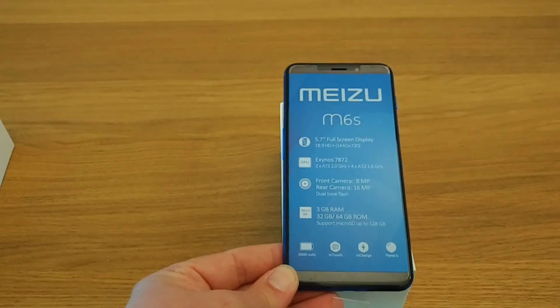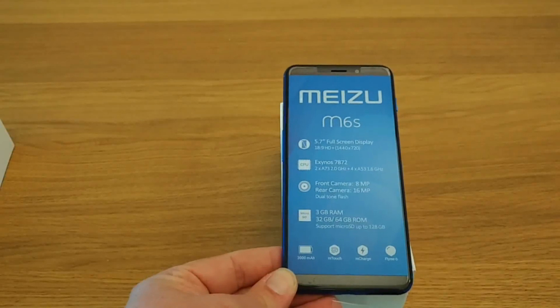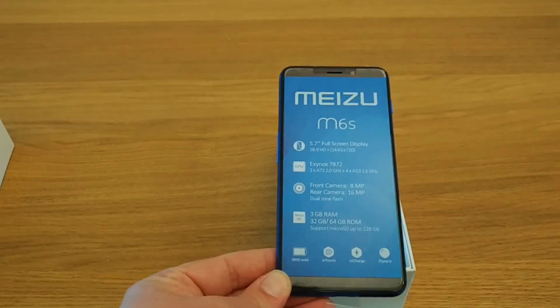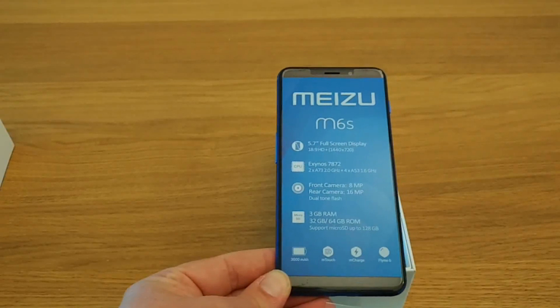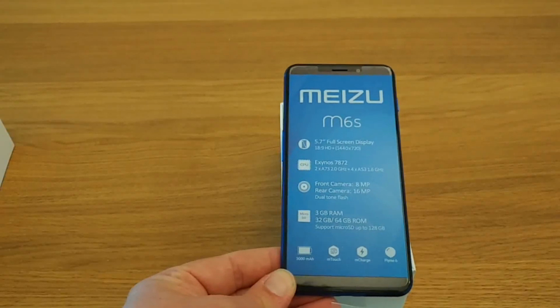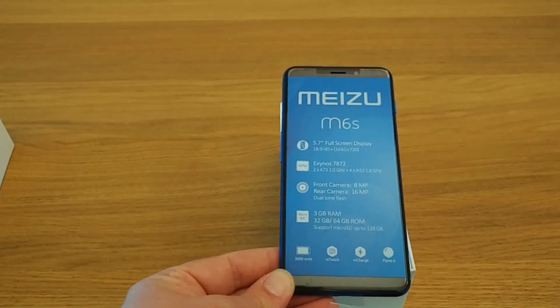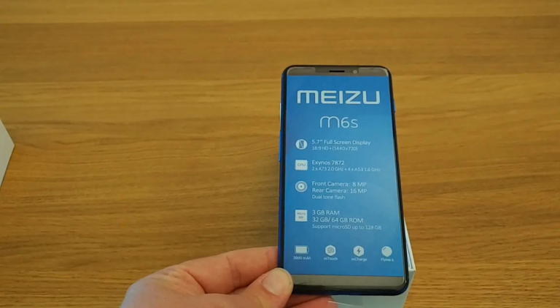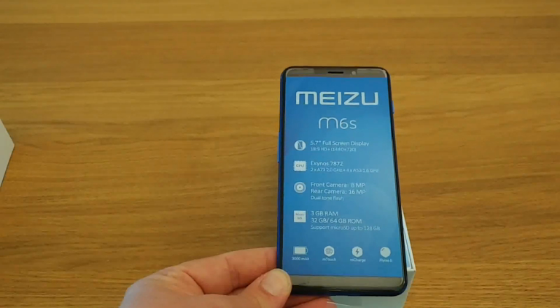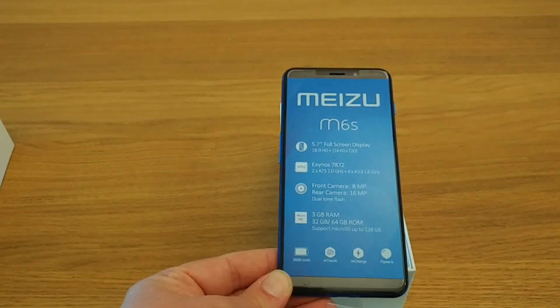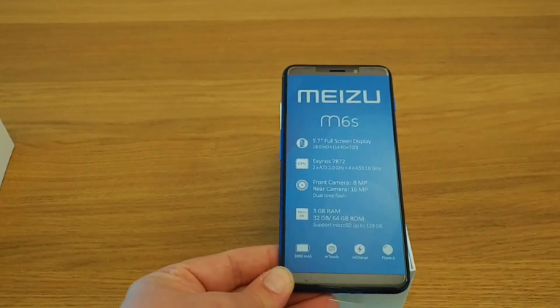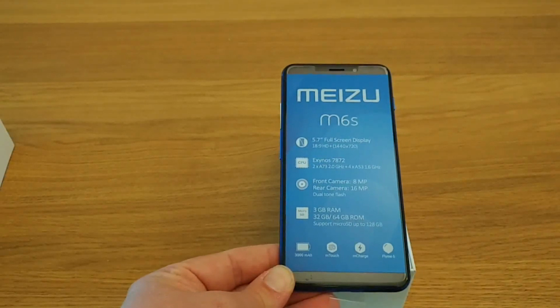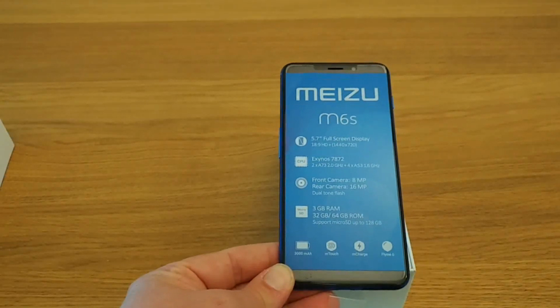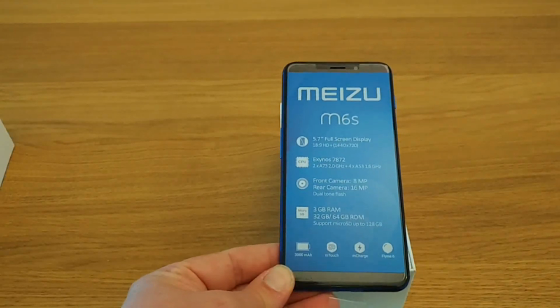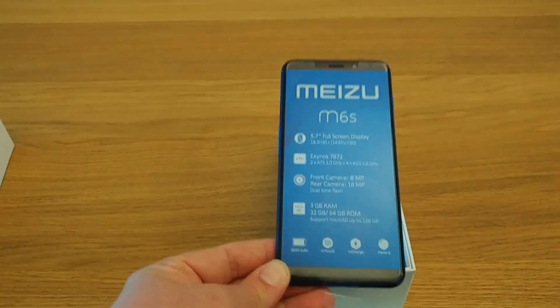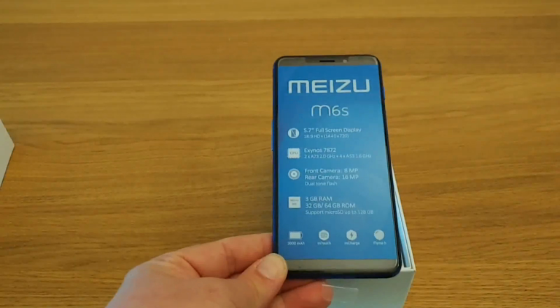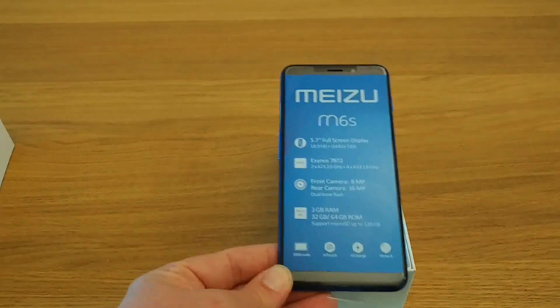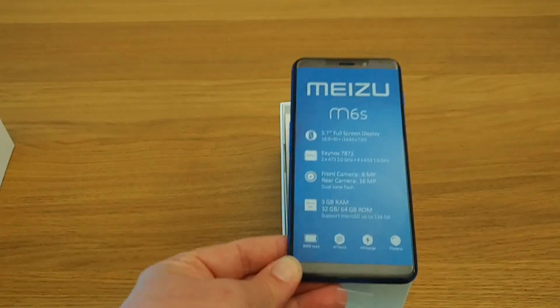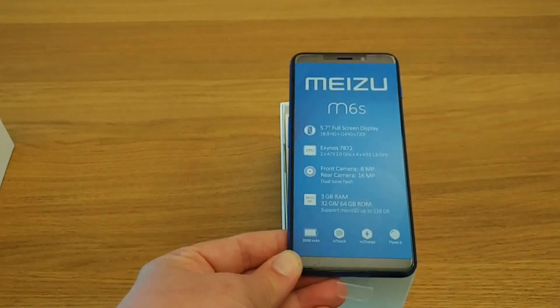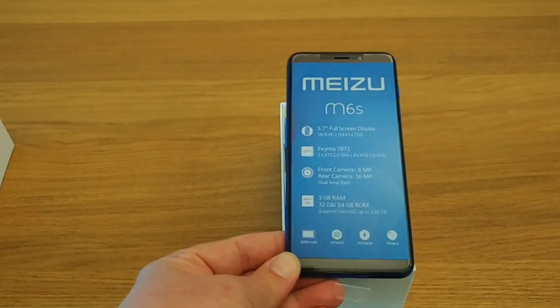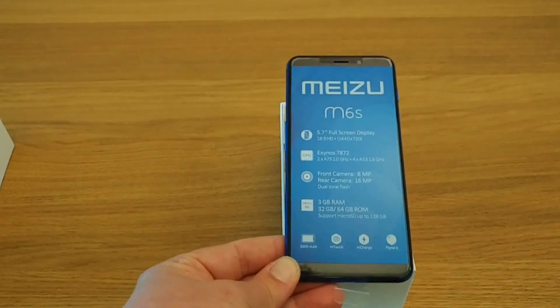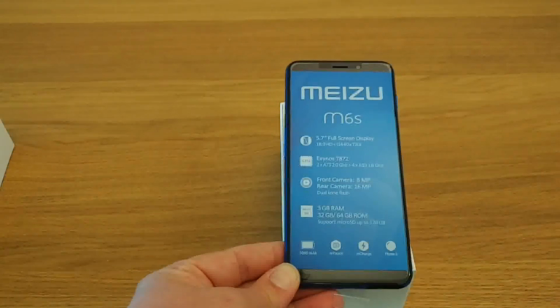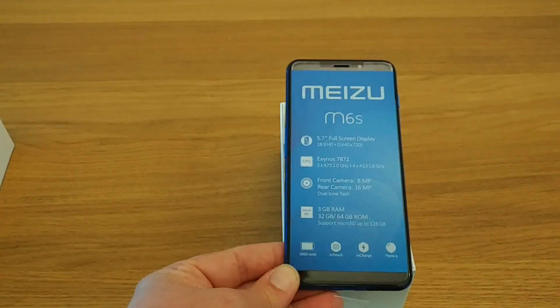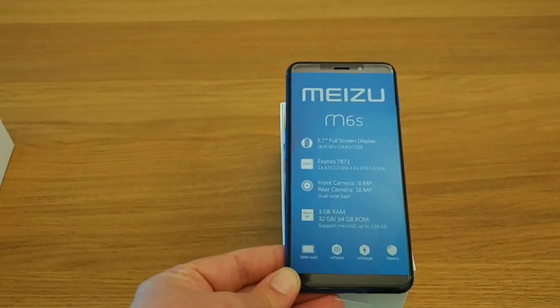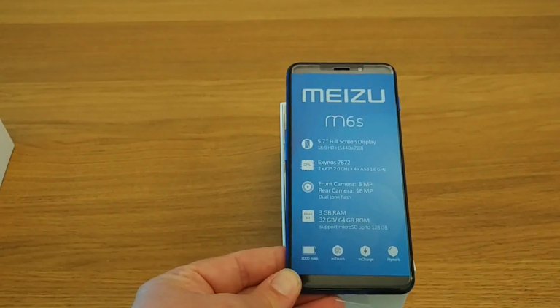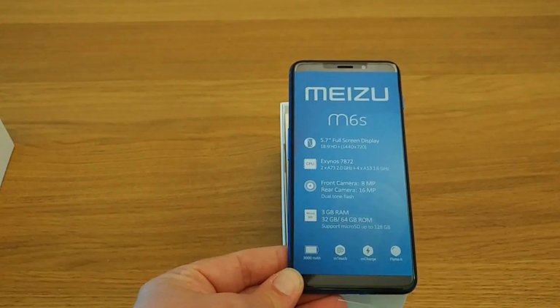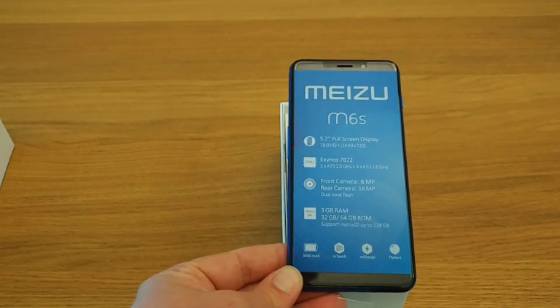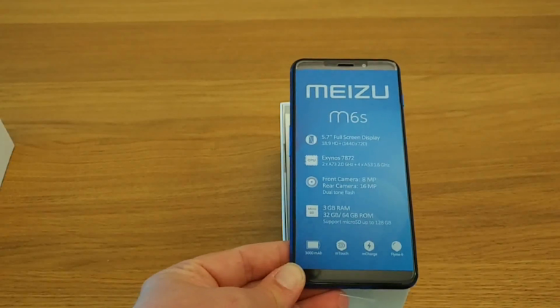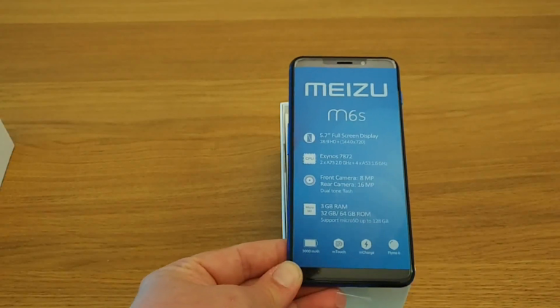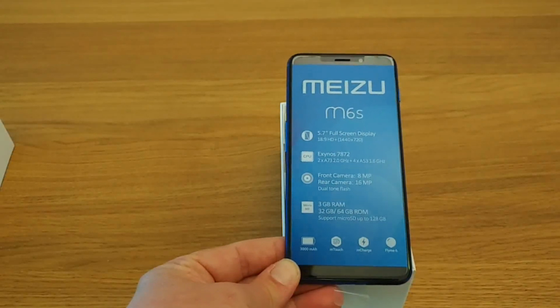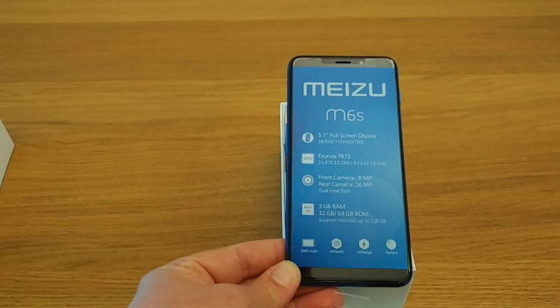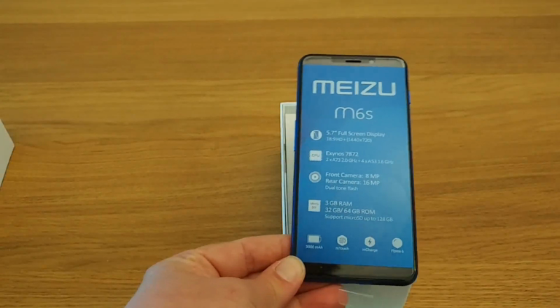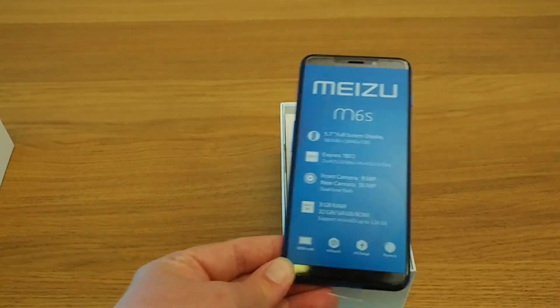This should be updatable to Flyme 7, as we saw announced in Wuzhen, China, recently.